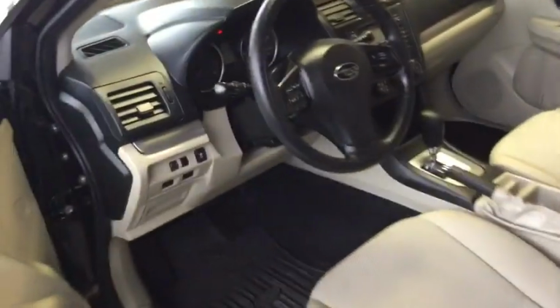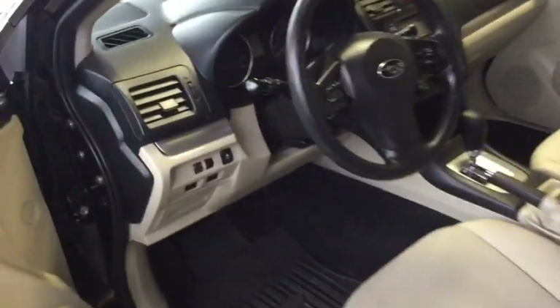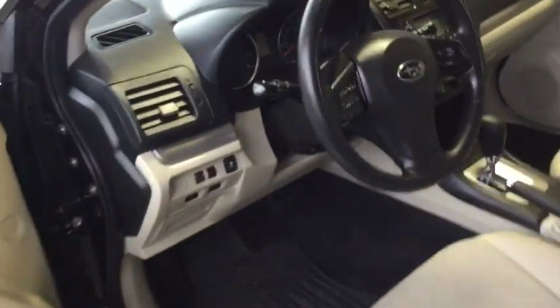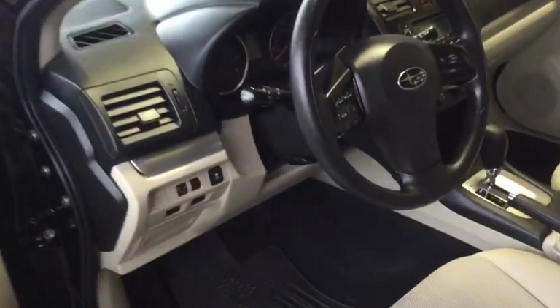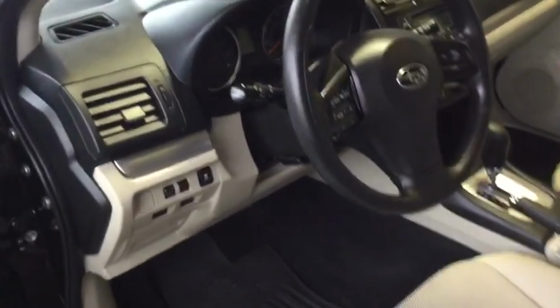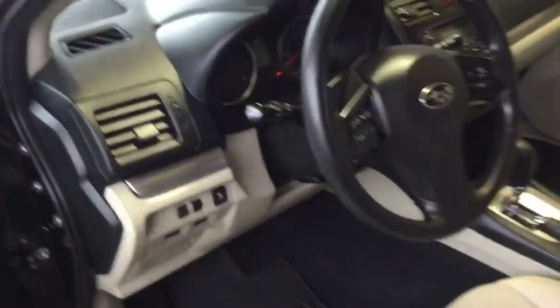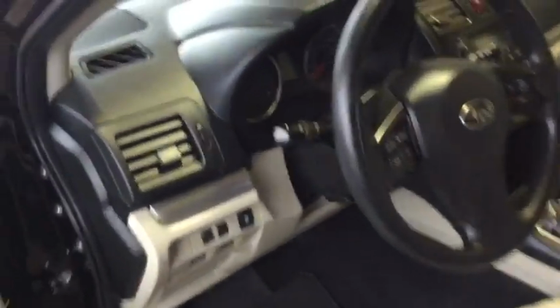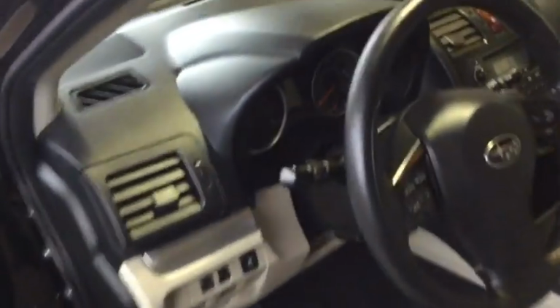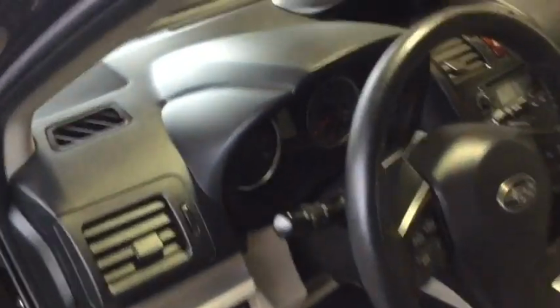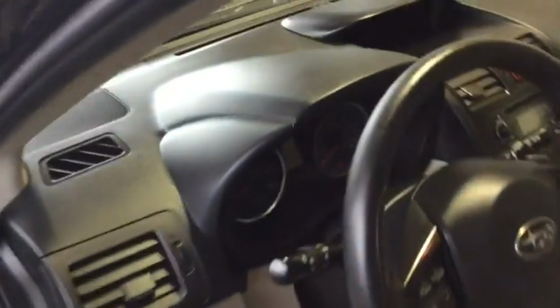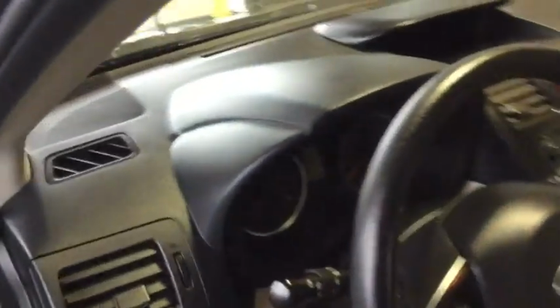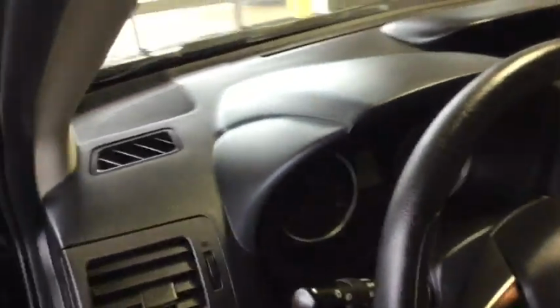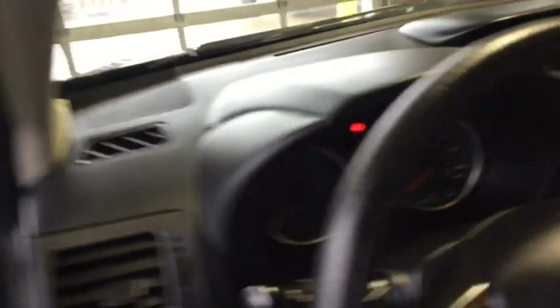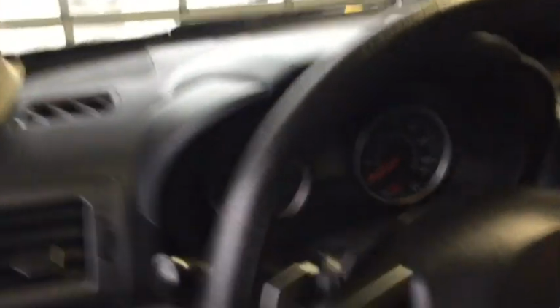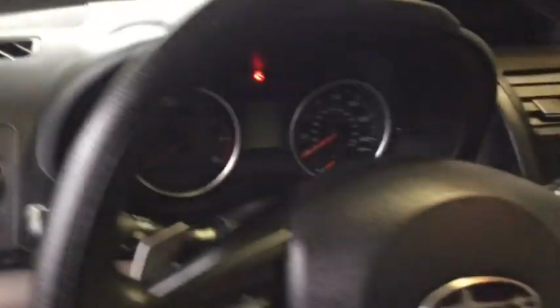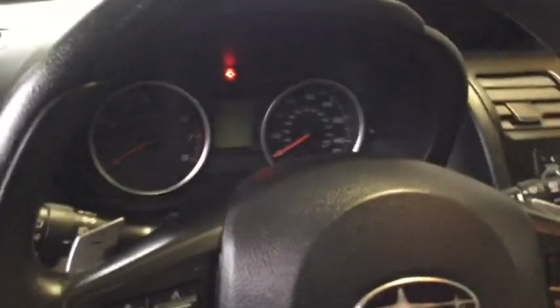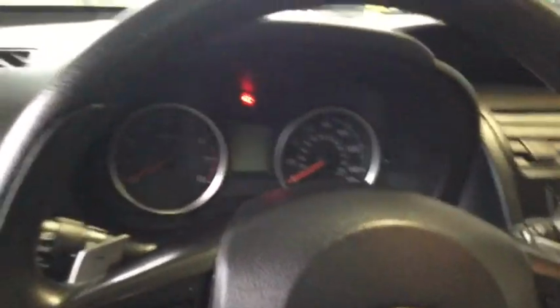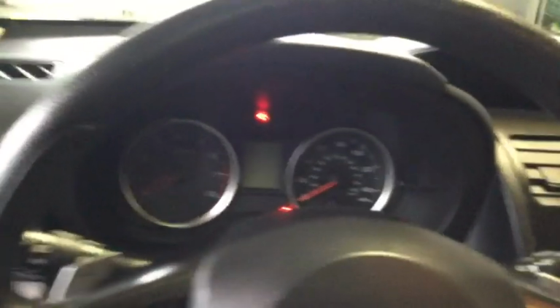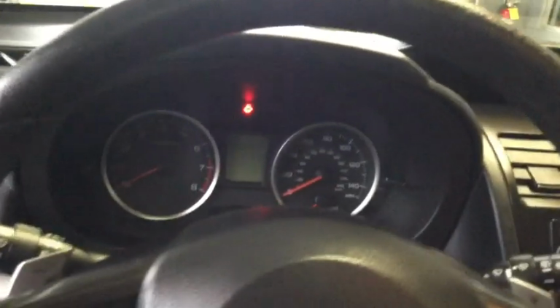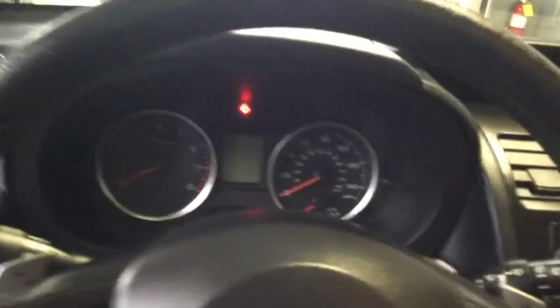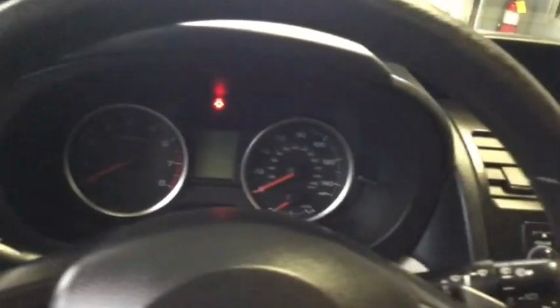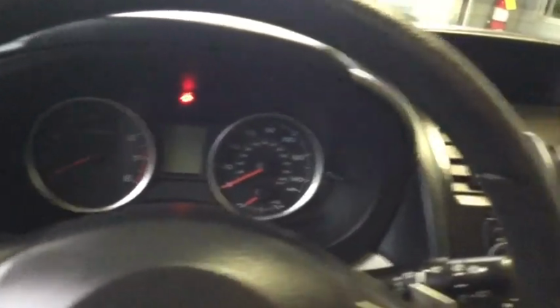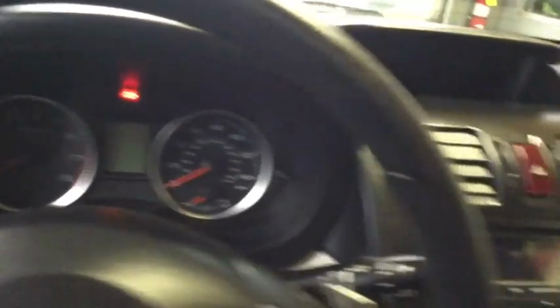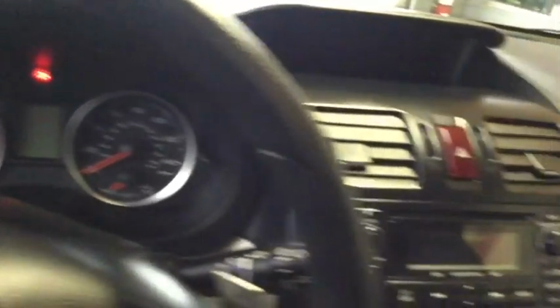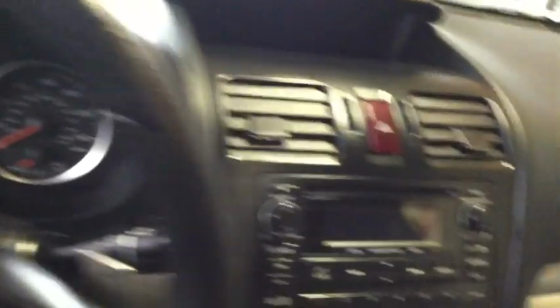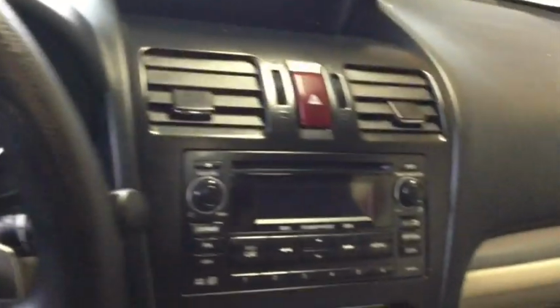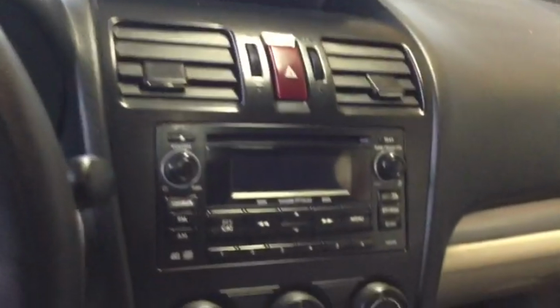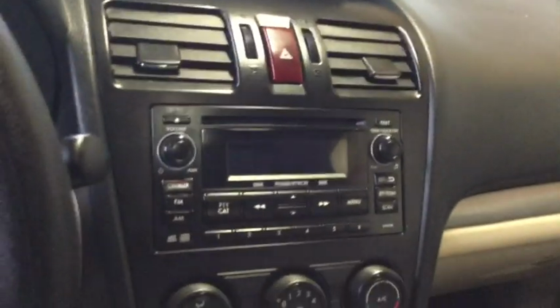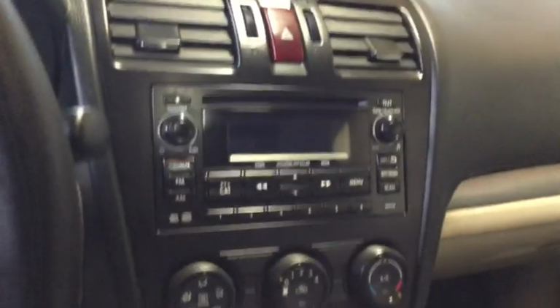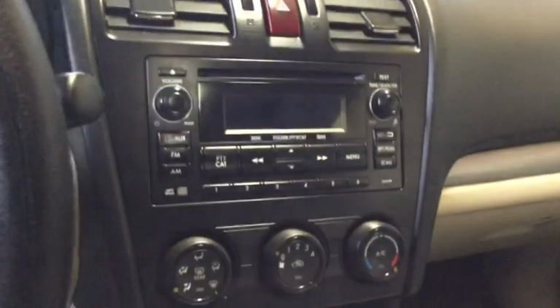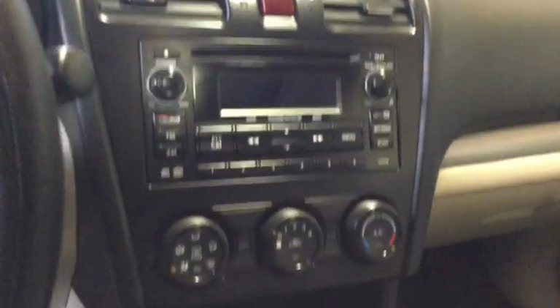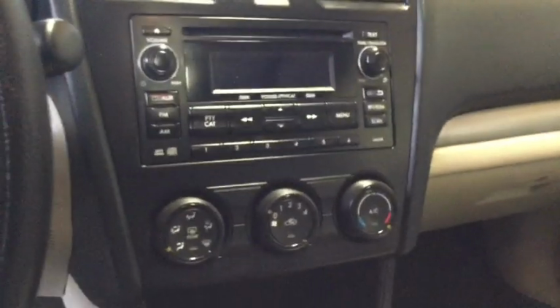And since it's a Subaru, you know the XV Crosstrek is built to last. This vehicle has less than 85,000 miles.